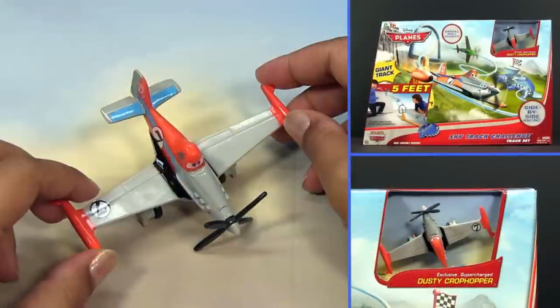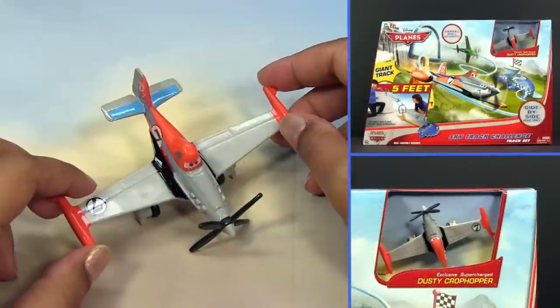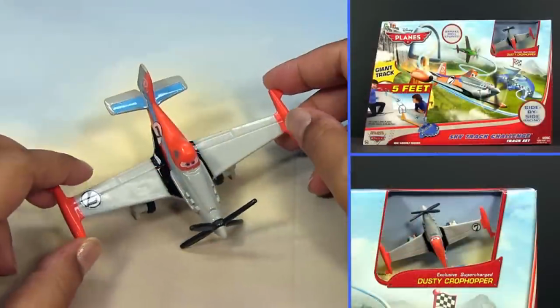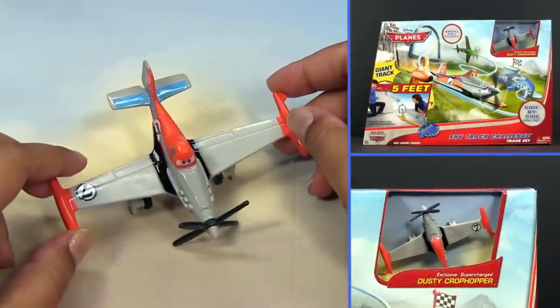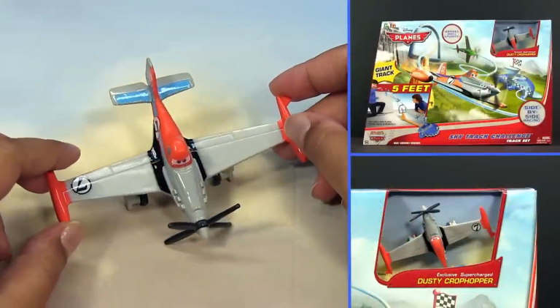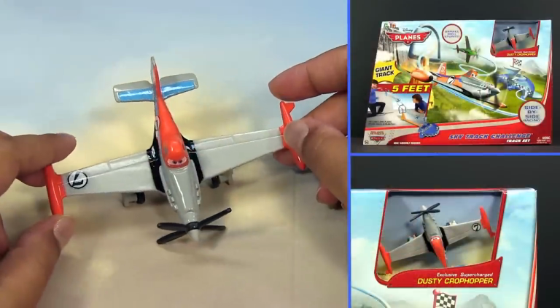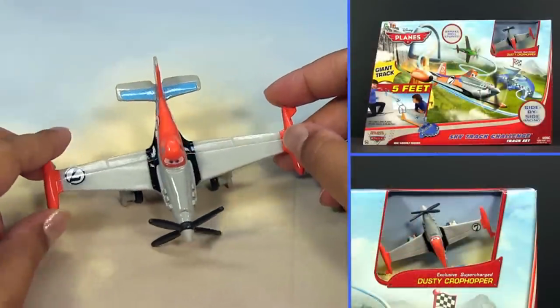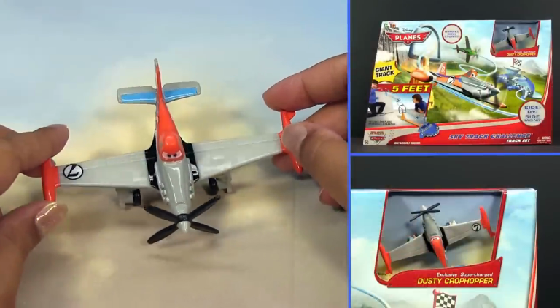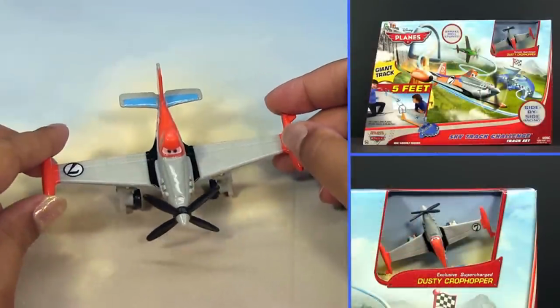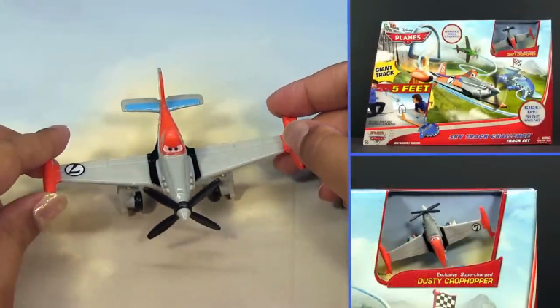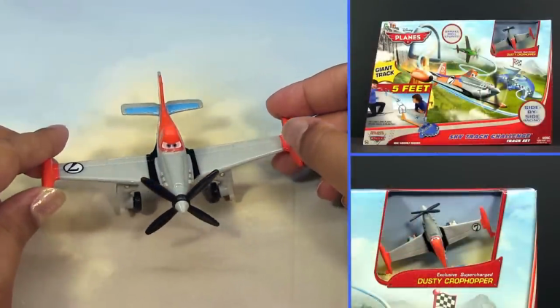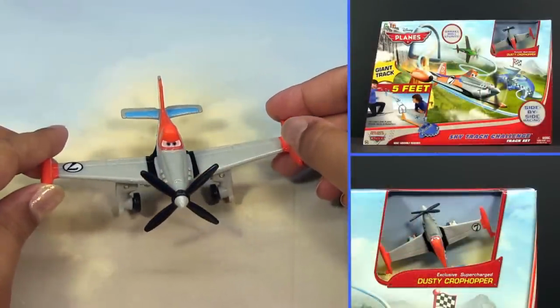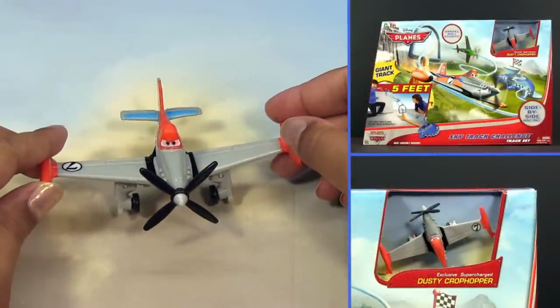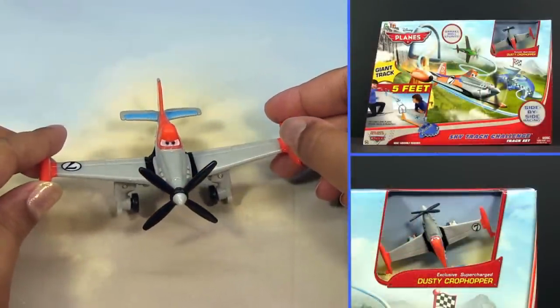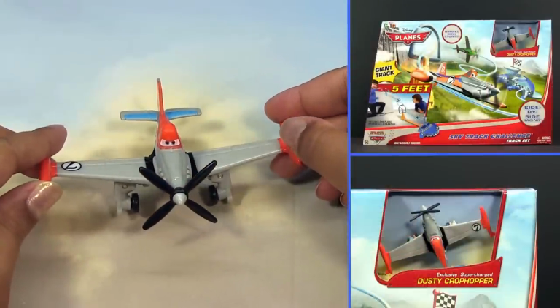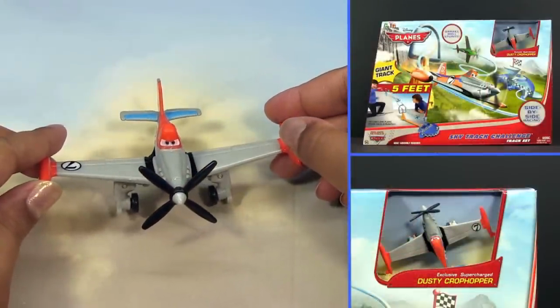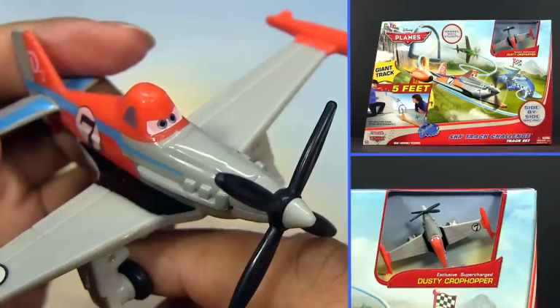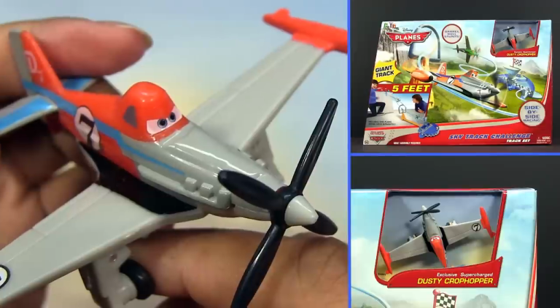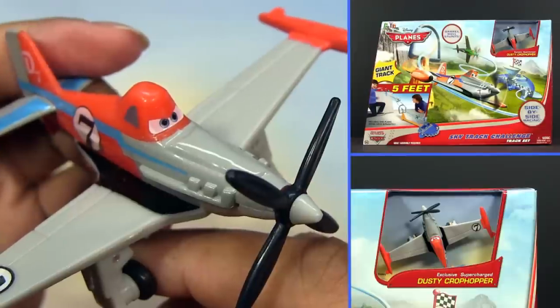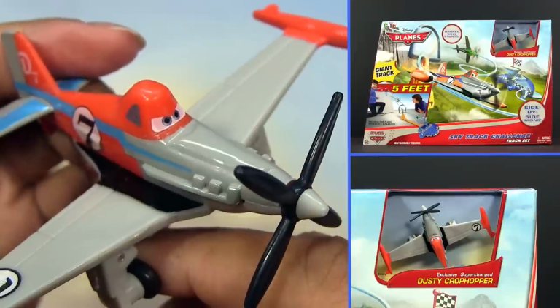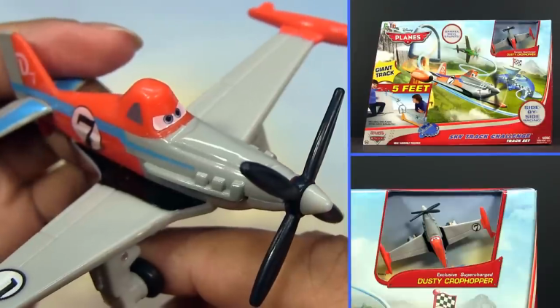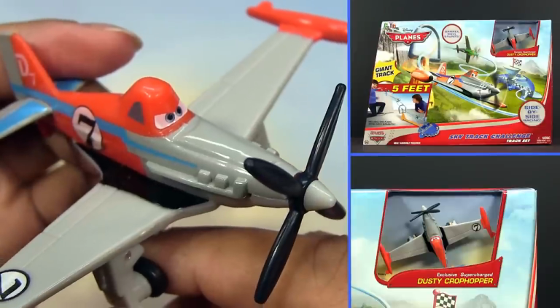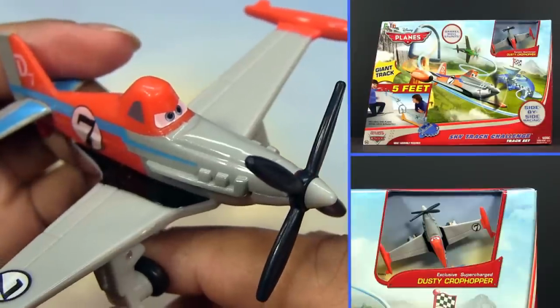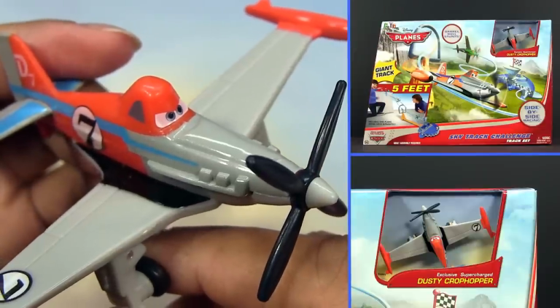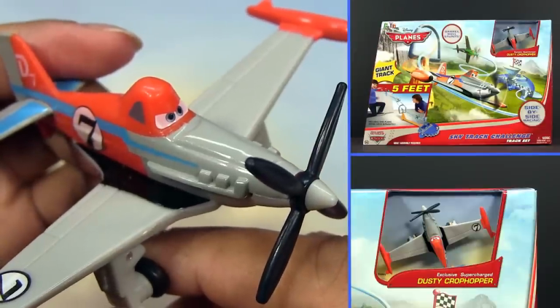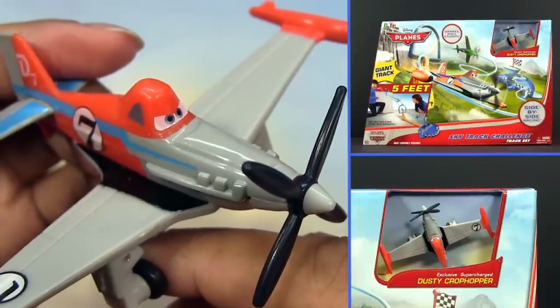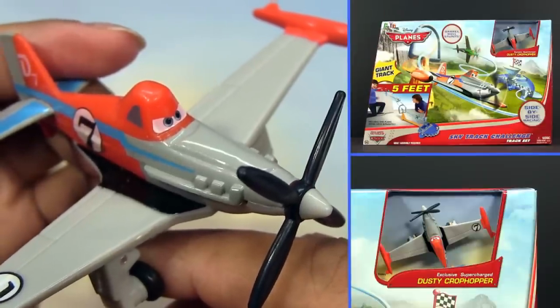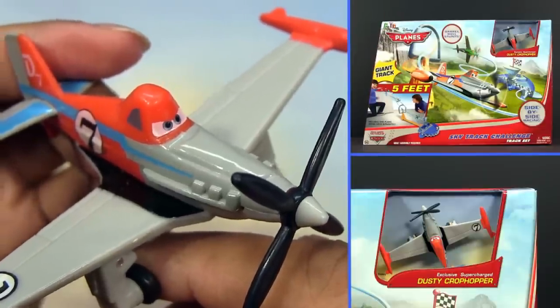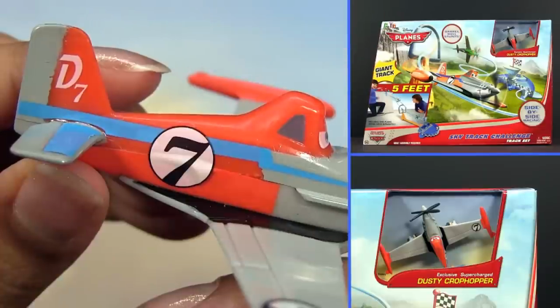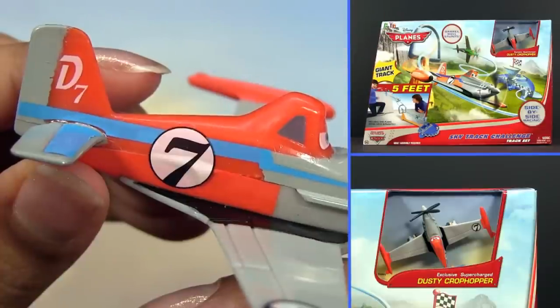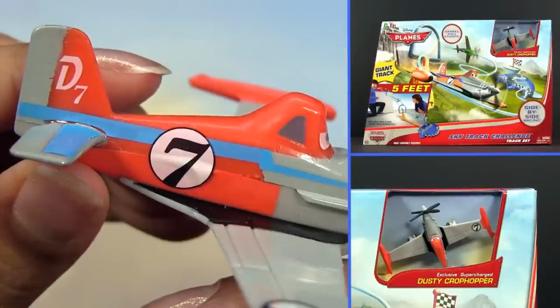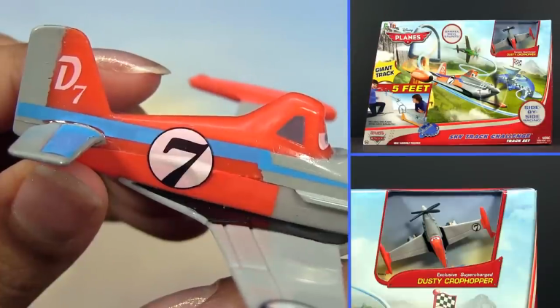First up is Turbodusty from the Track Set. He is all plastic and as of right now exclusive to the Track Set.